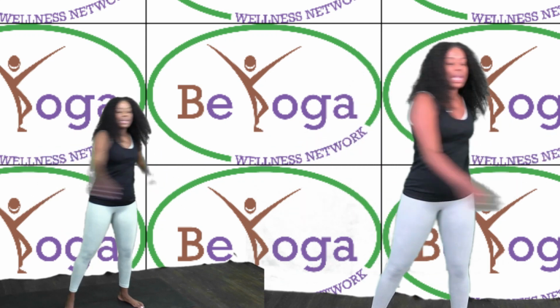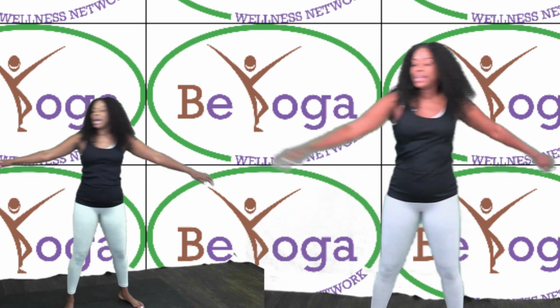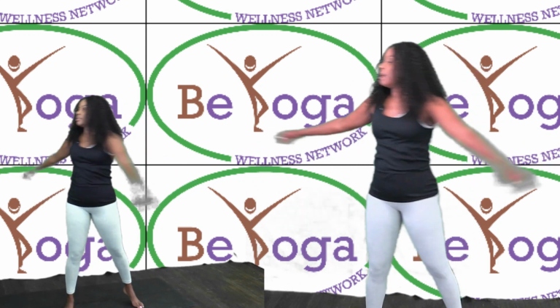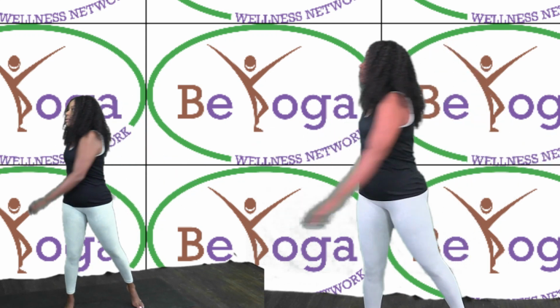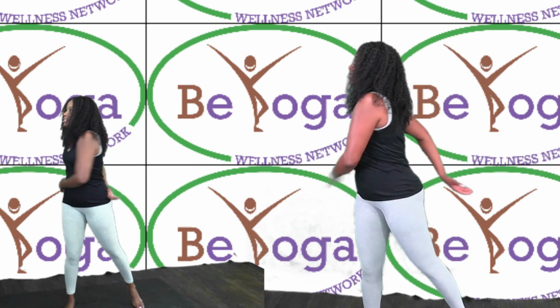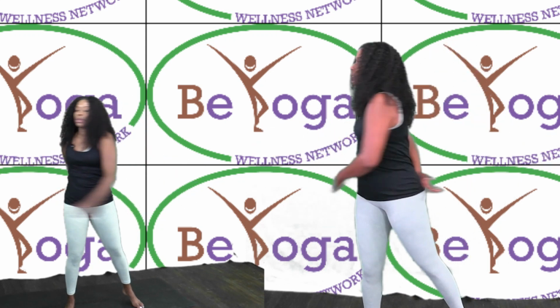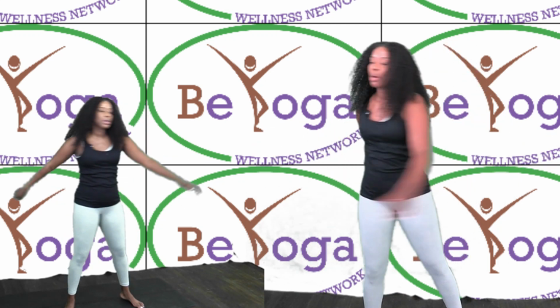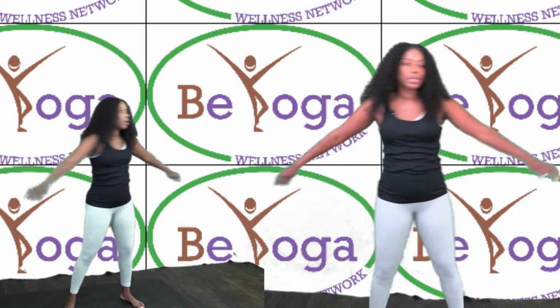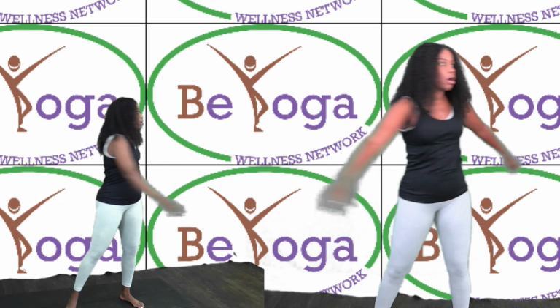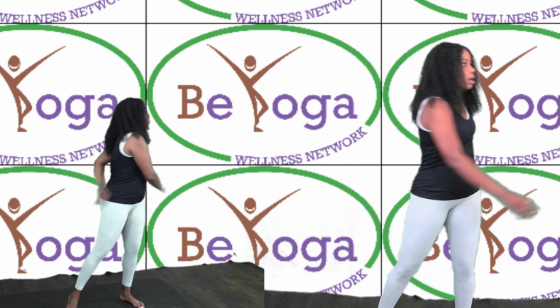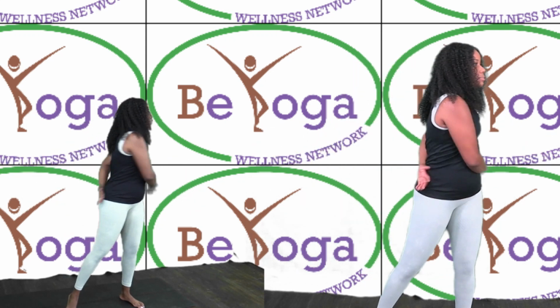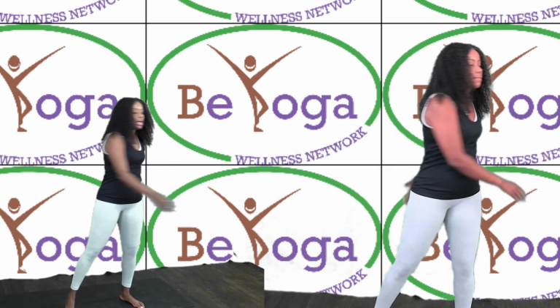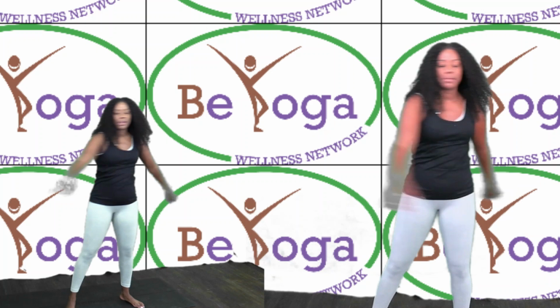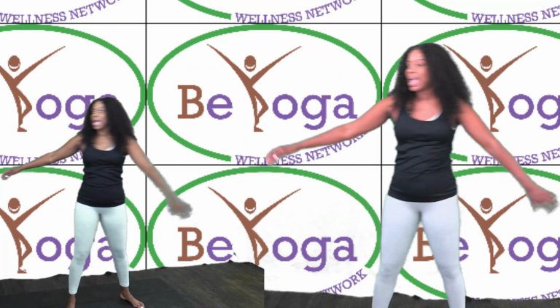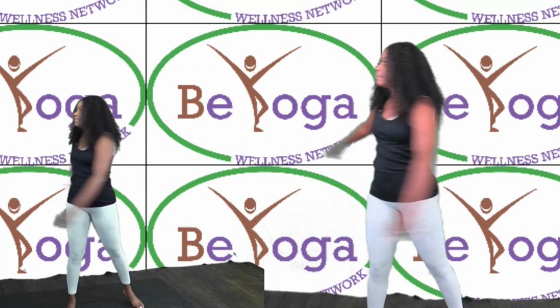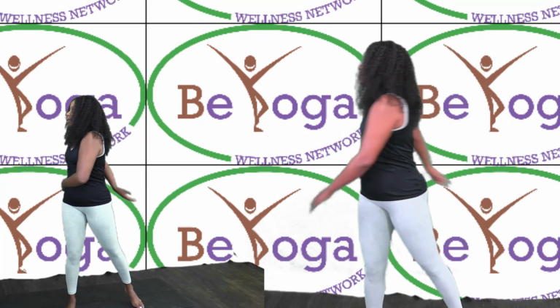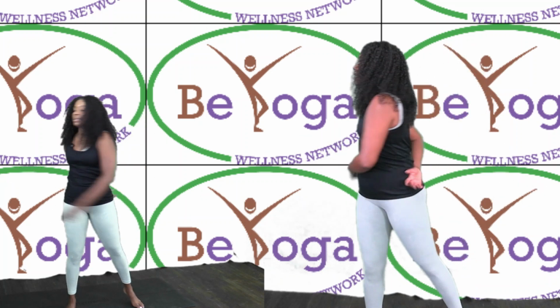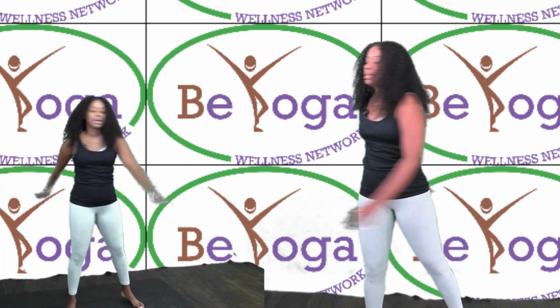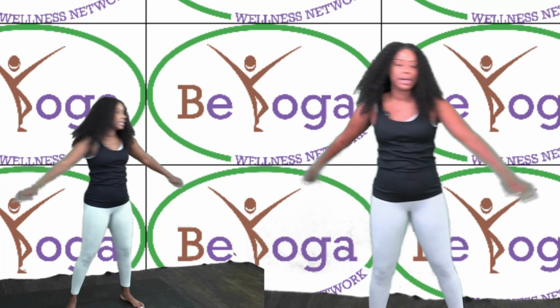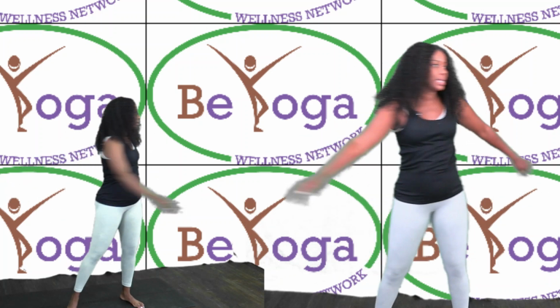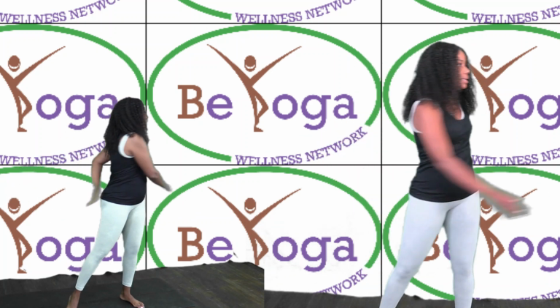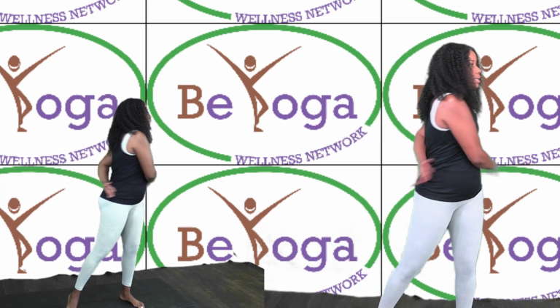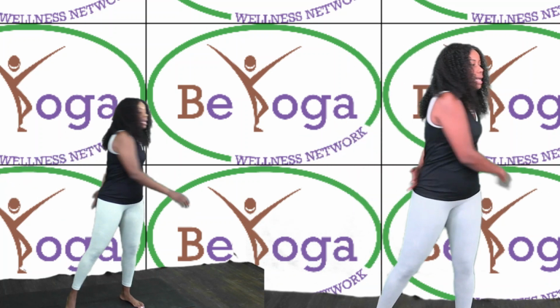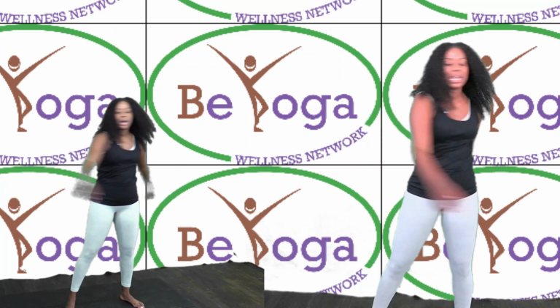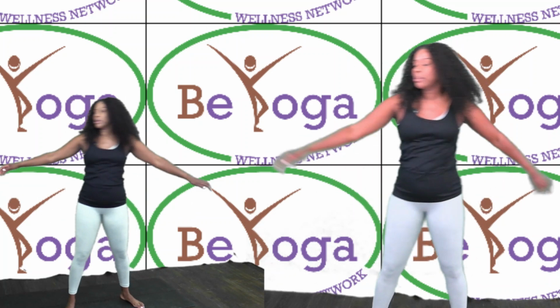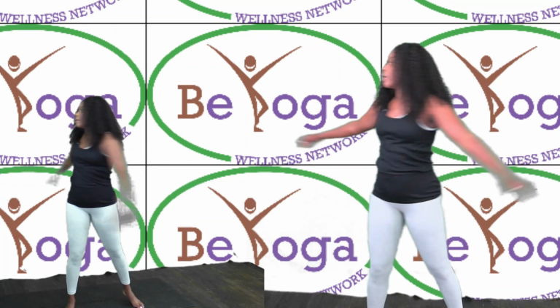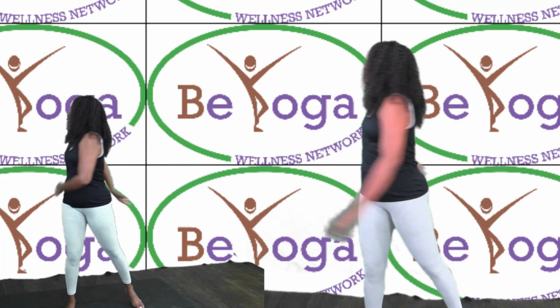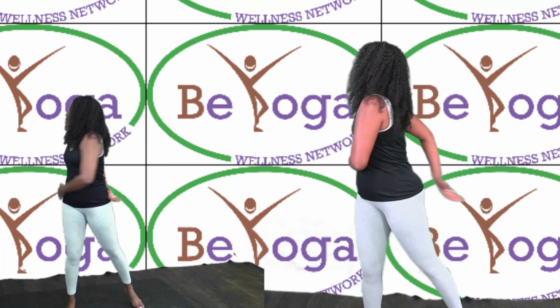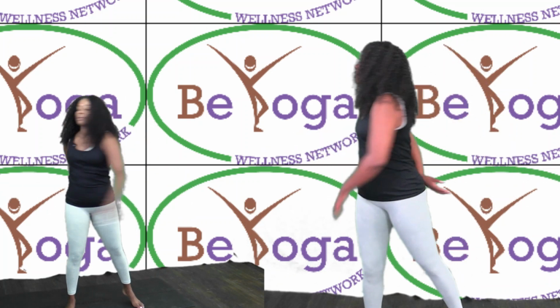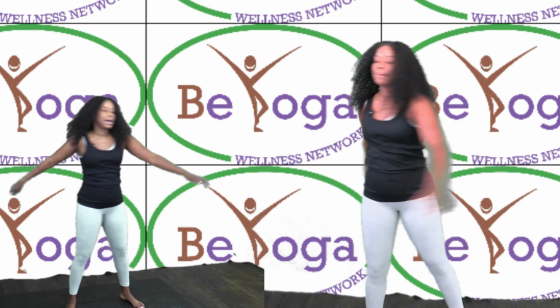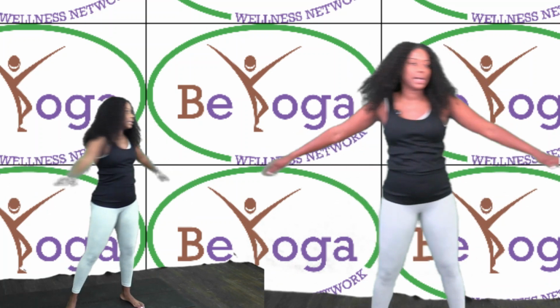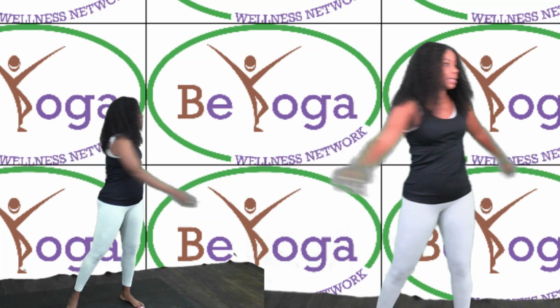Now you're going to lower your arms around your abdomen, allowing your arms to hit your body.